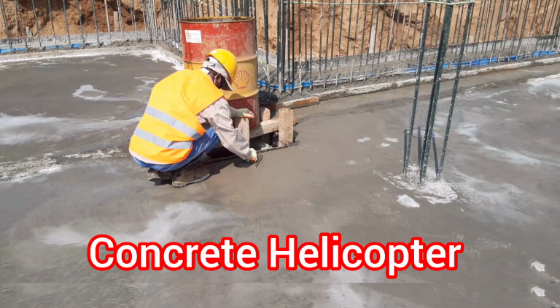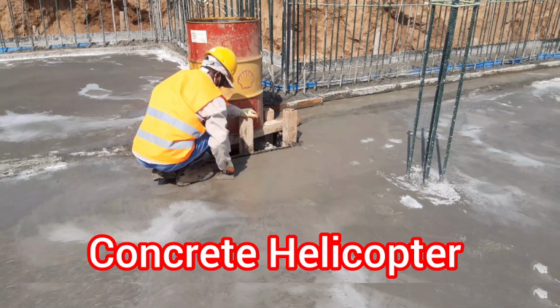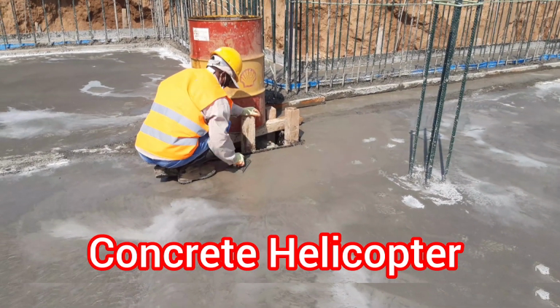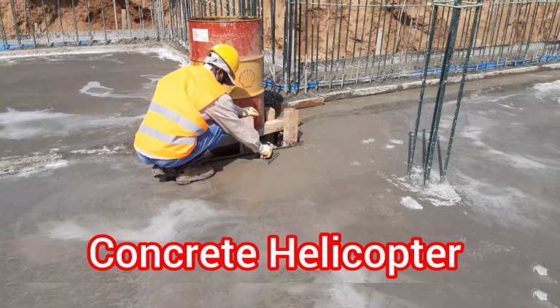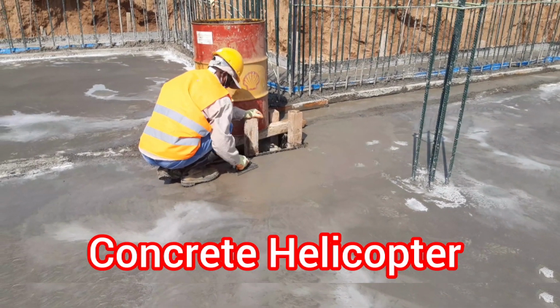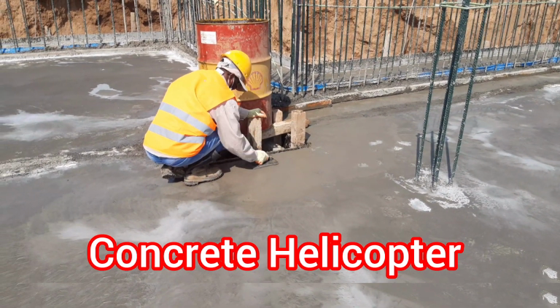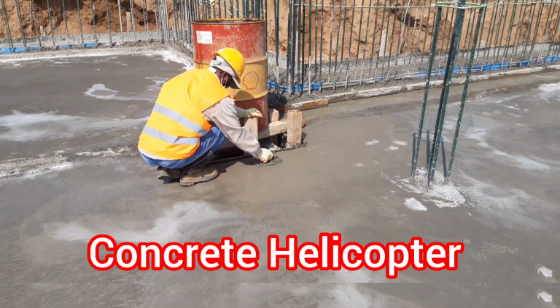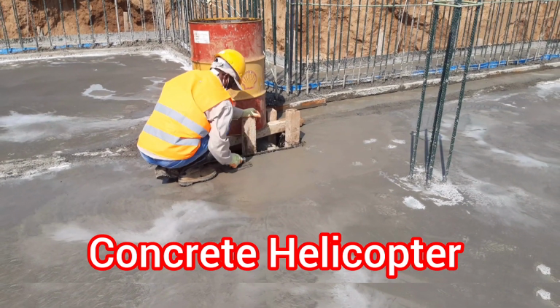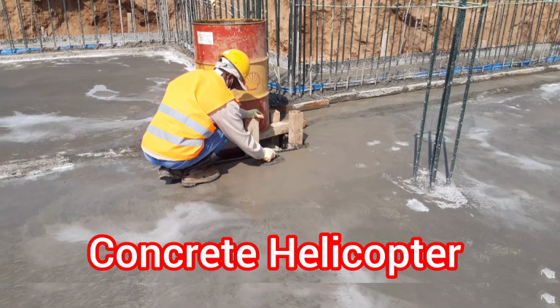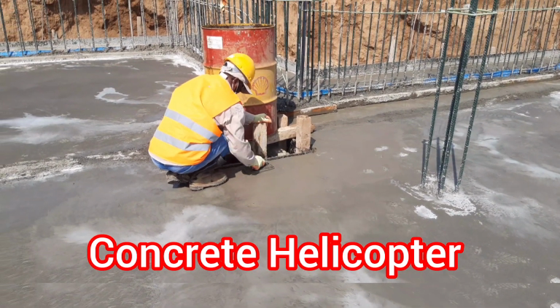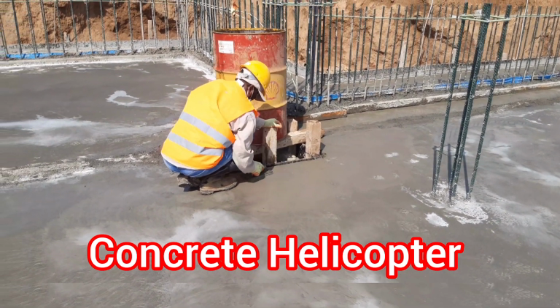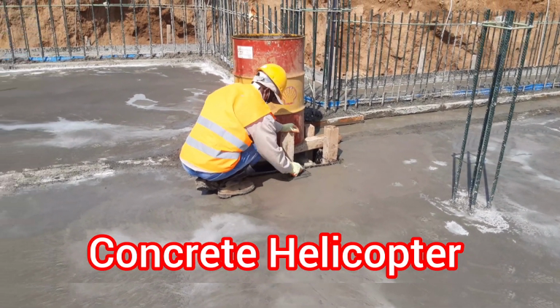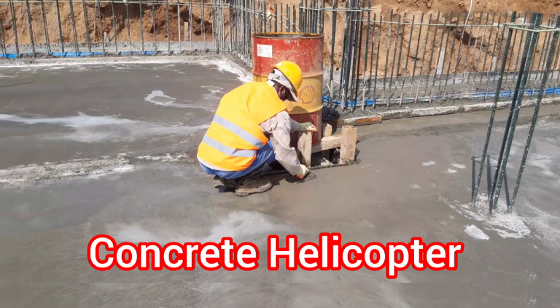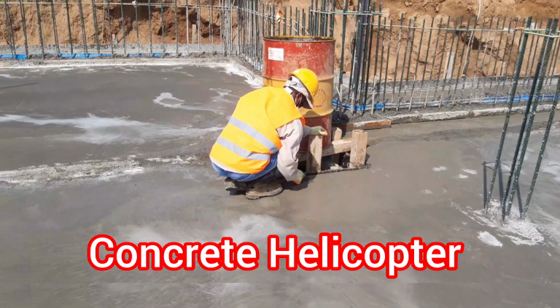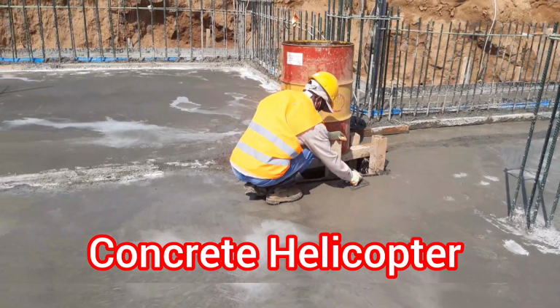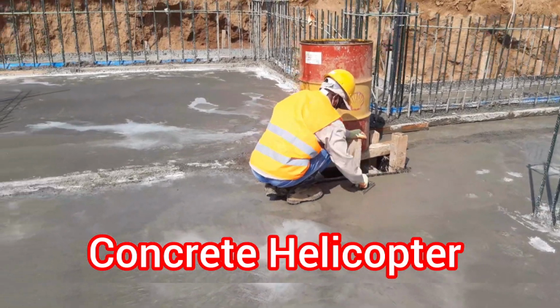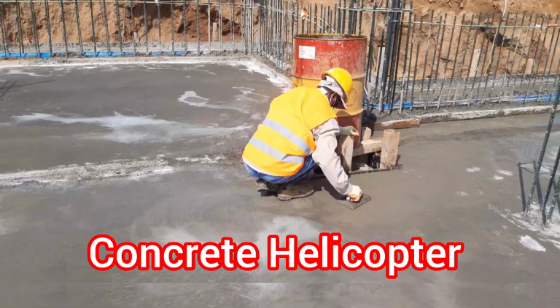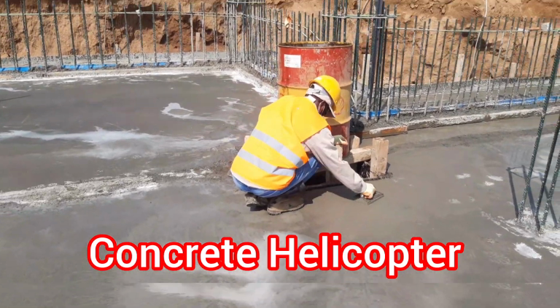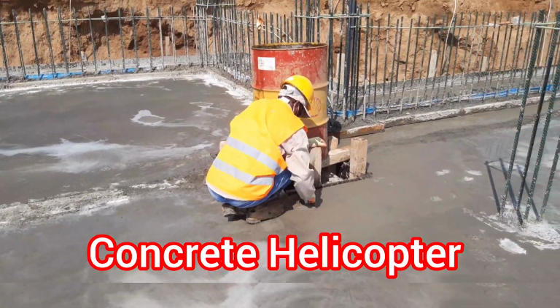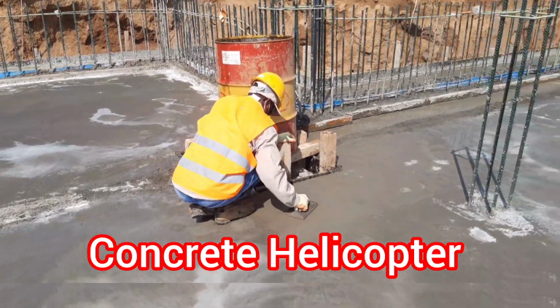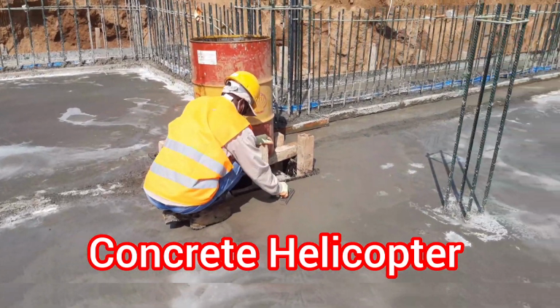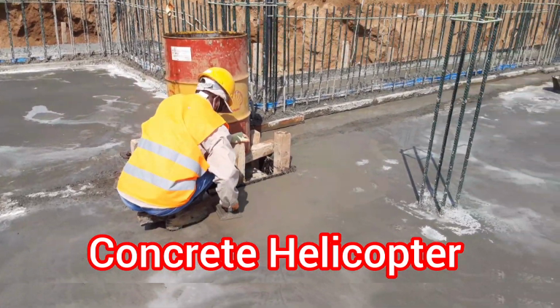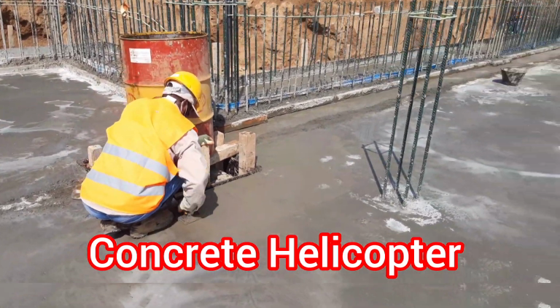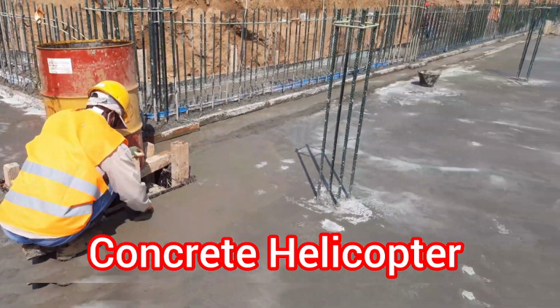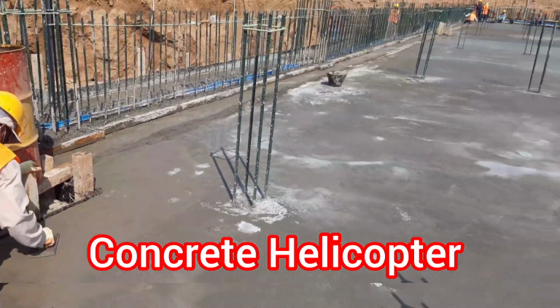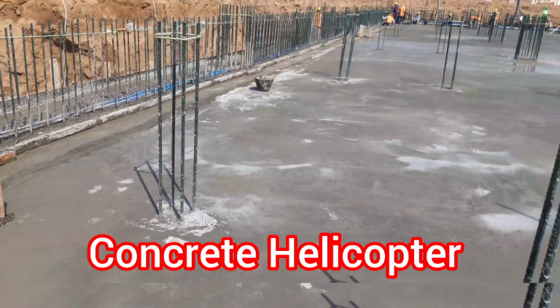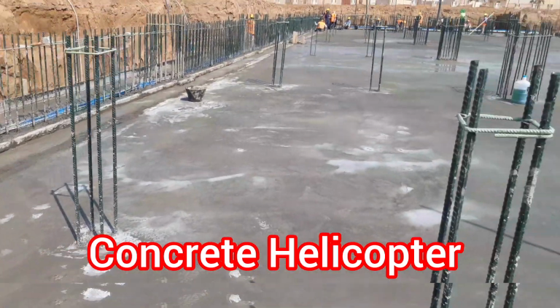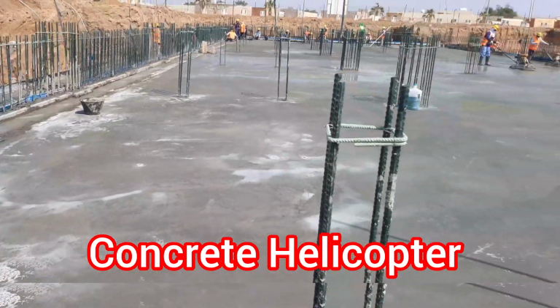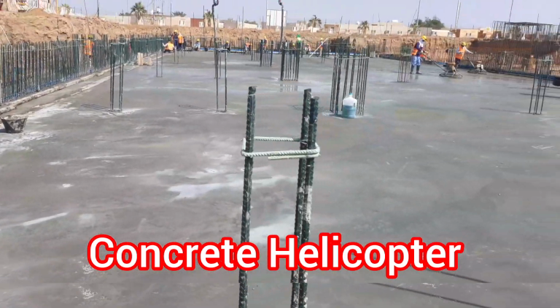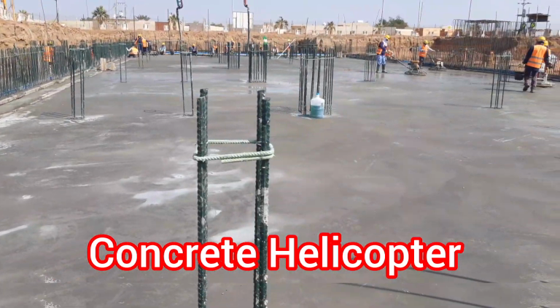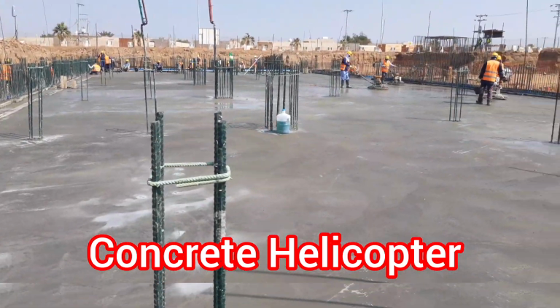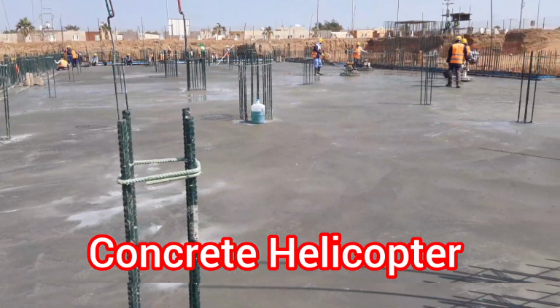So if you're curious about this innovative technique or simply love watching impressive machinery in action, then this video is a must-watch.